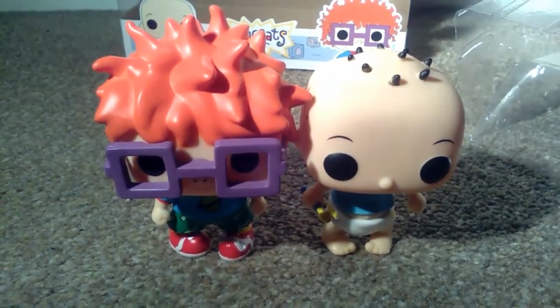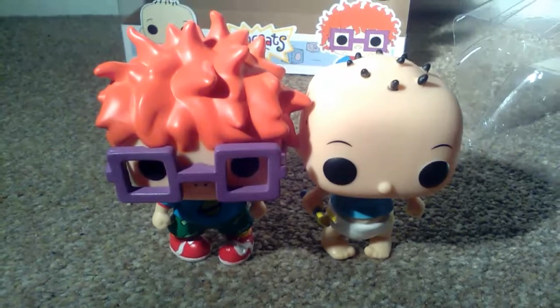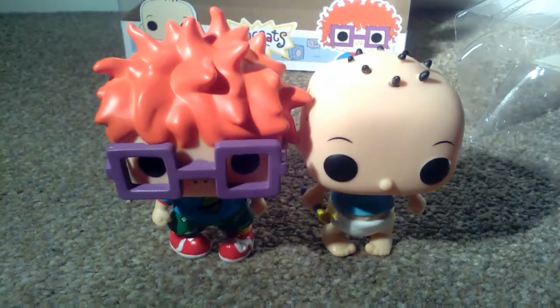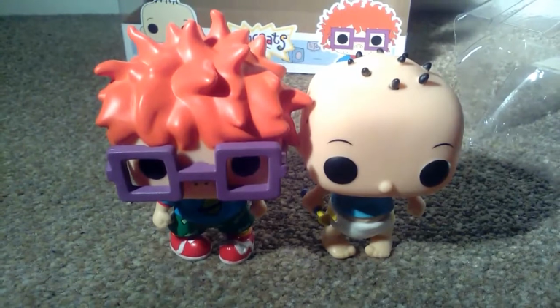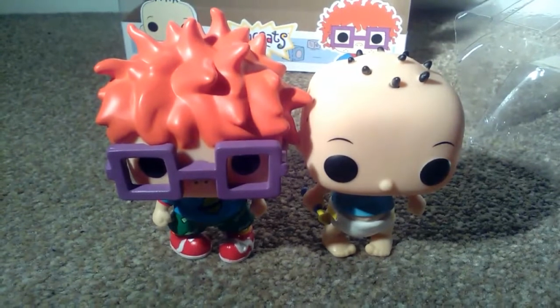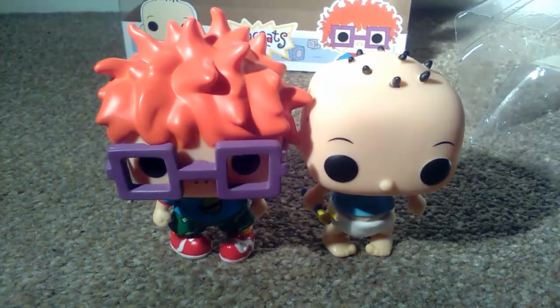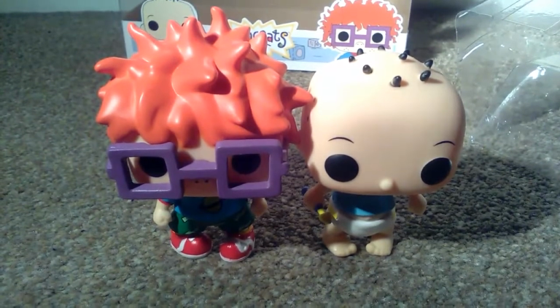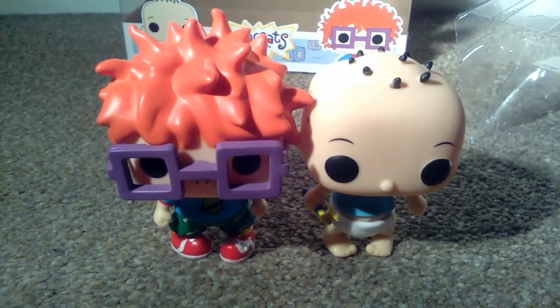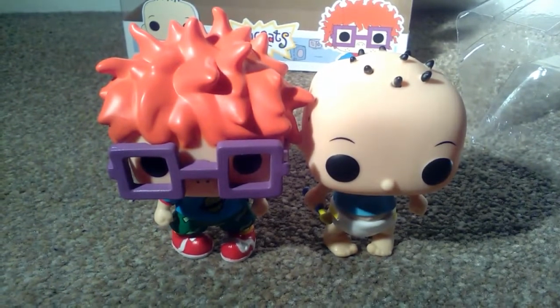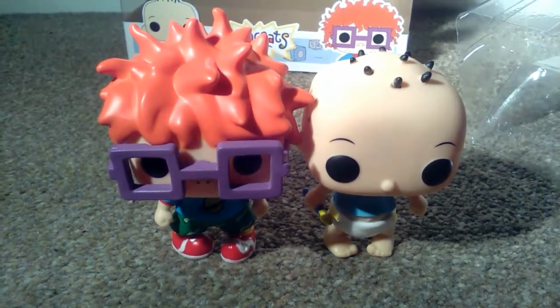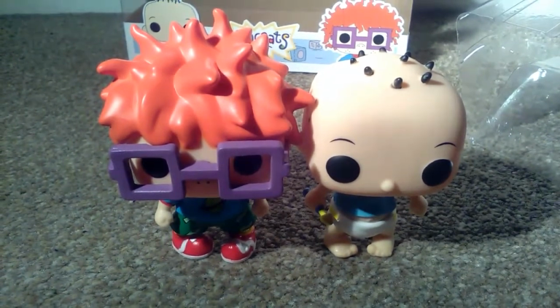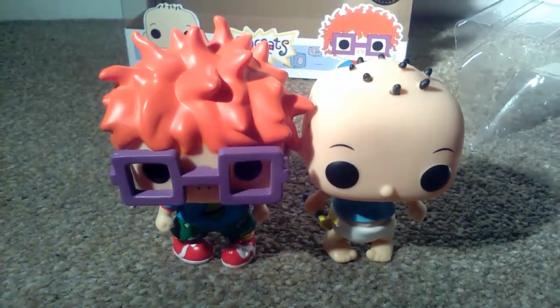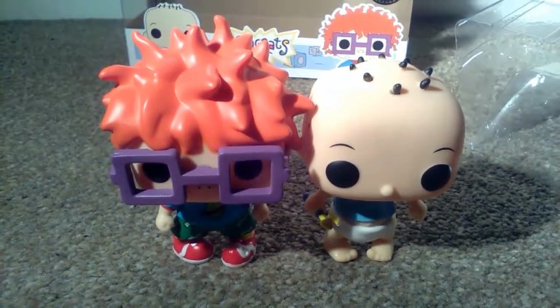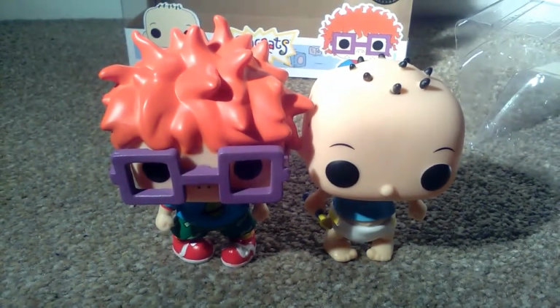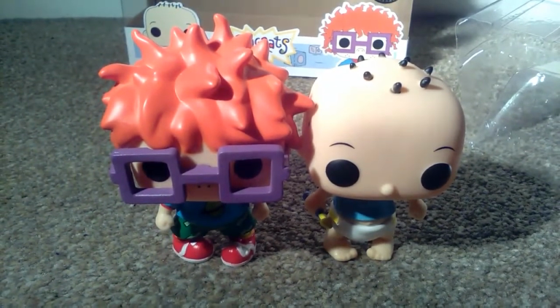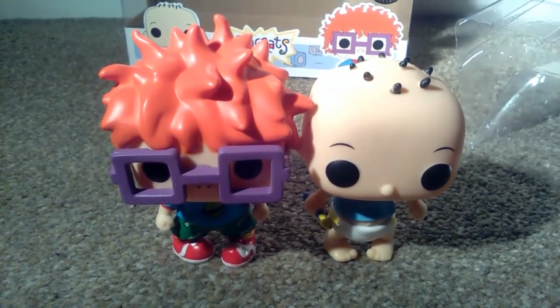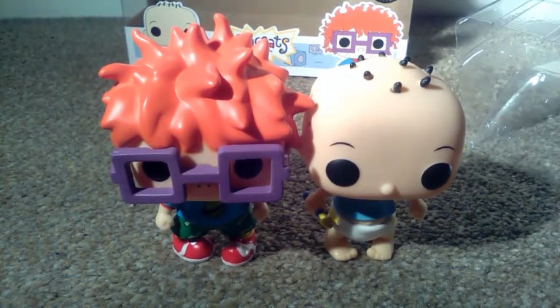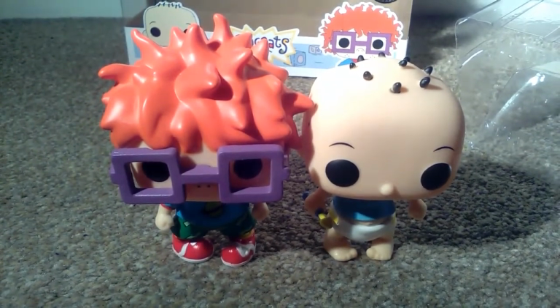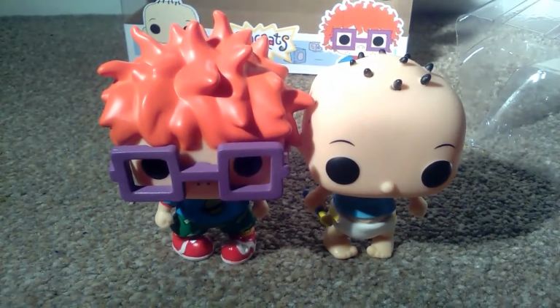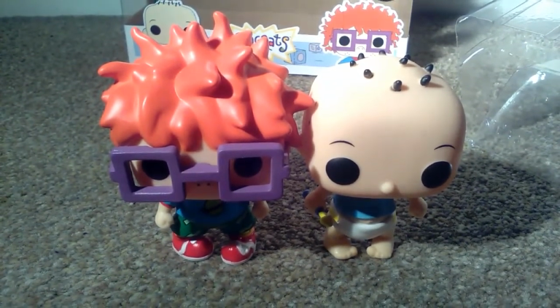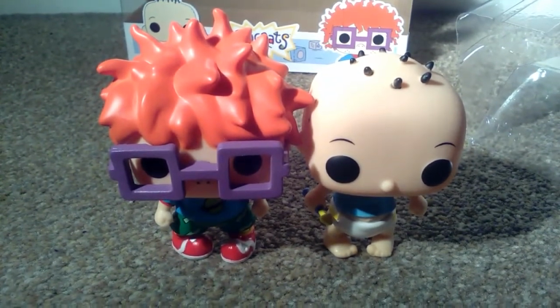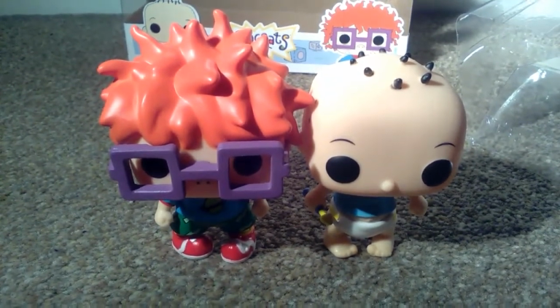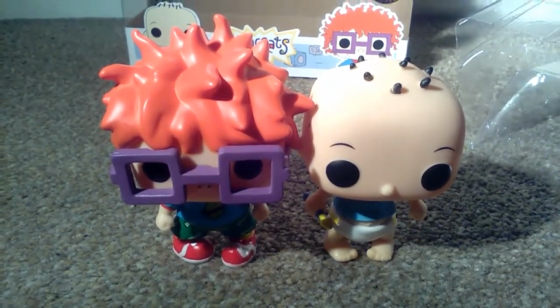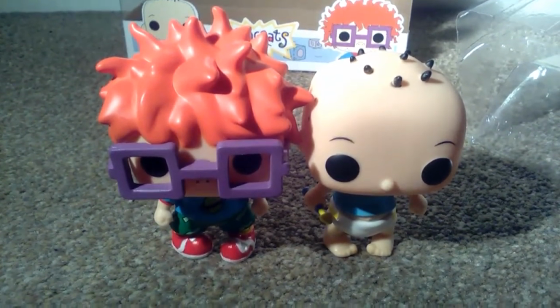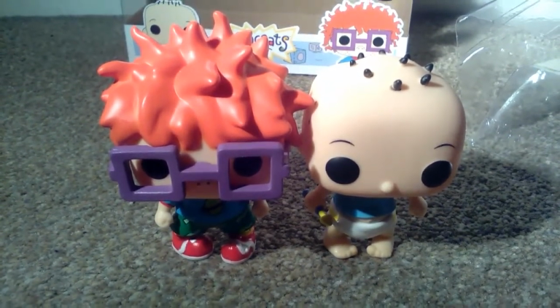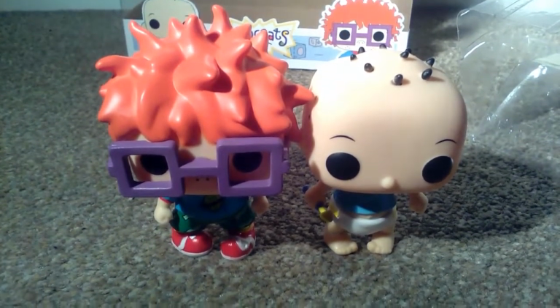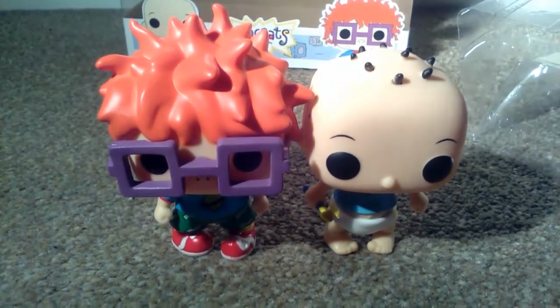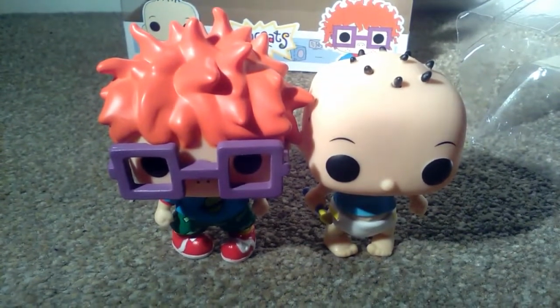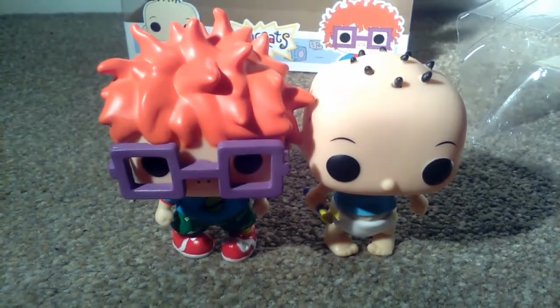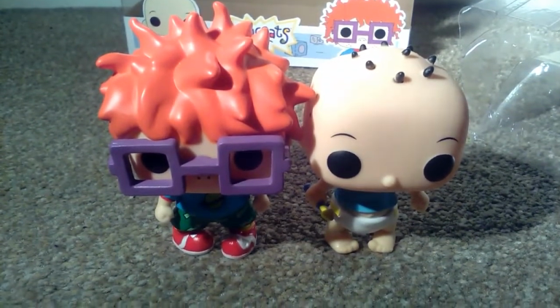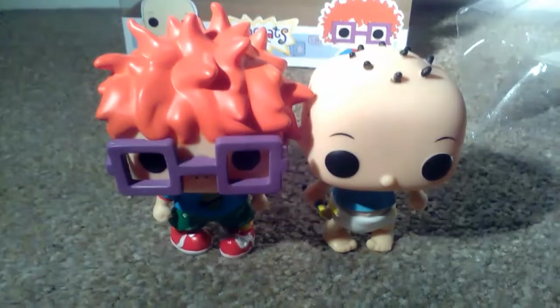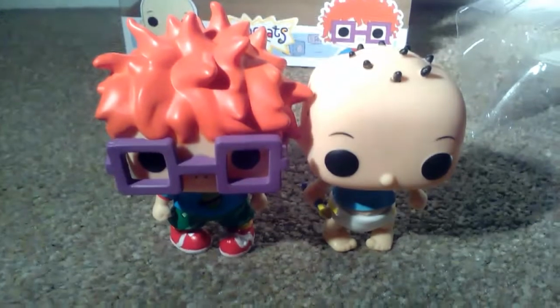I used to watch this as a kid. There's stuff like Wild Thornberrys, Stimpy and Ren, and other great shows like that.